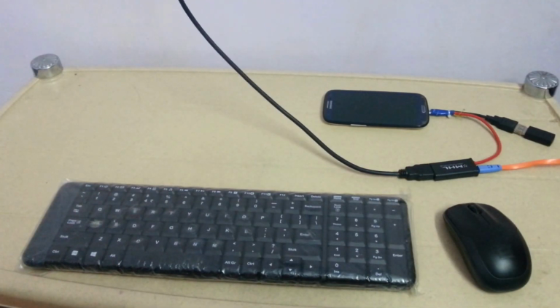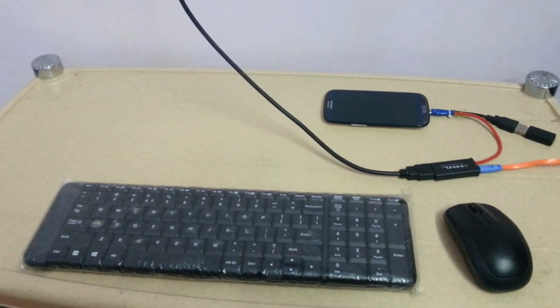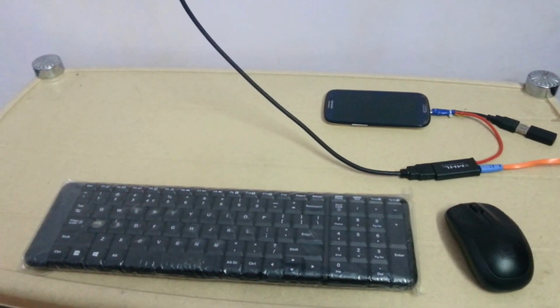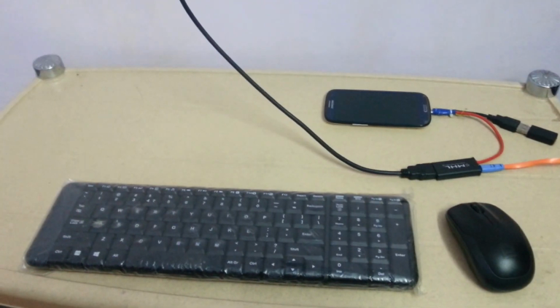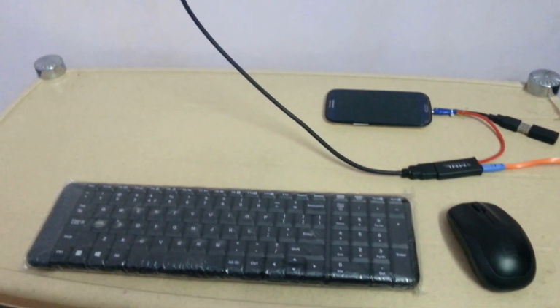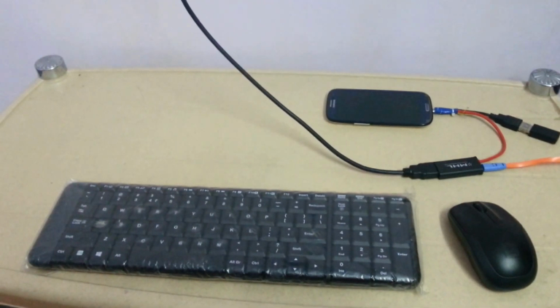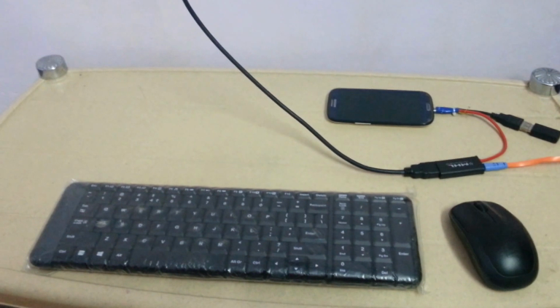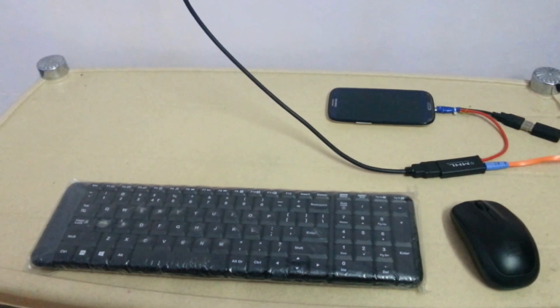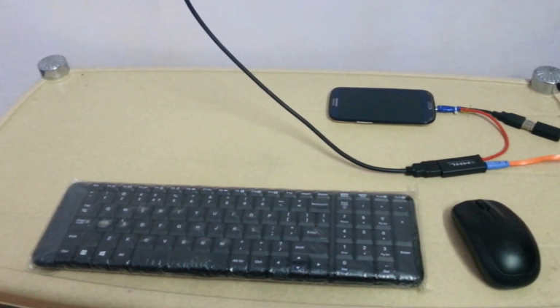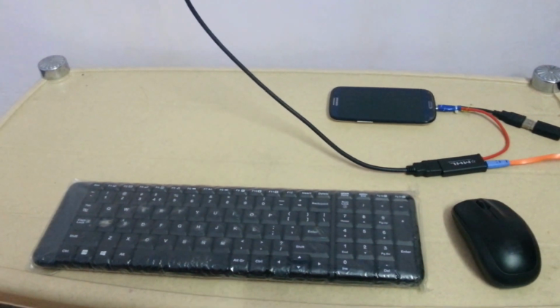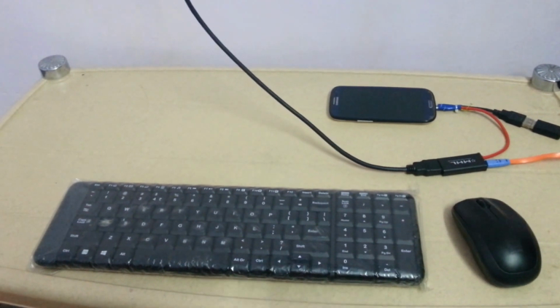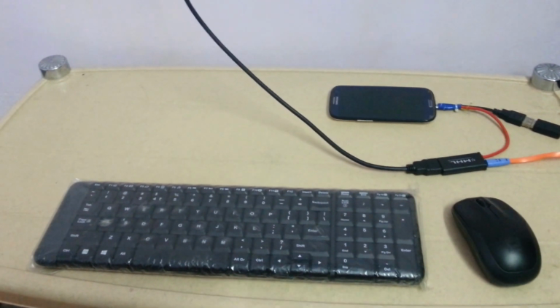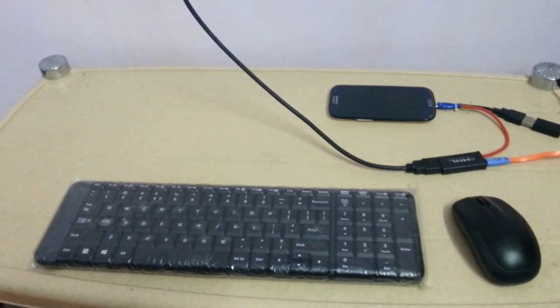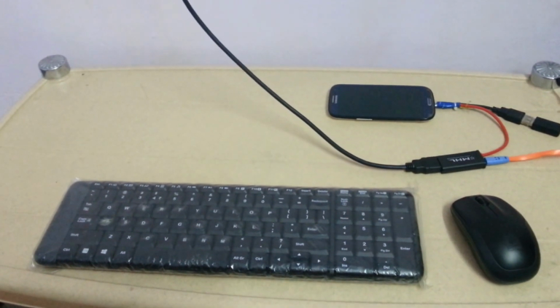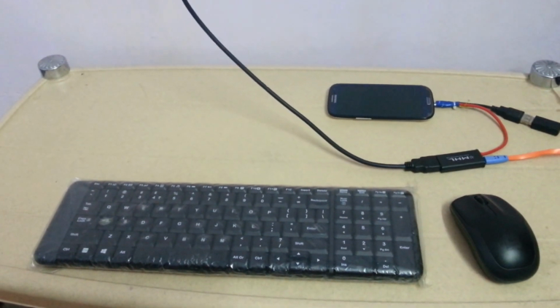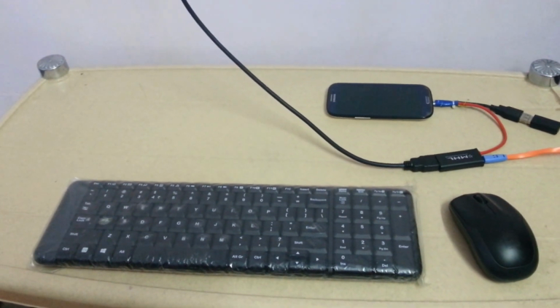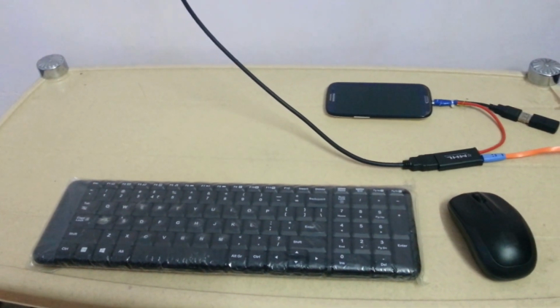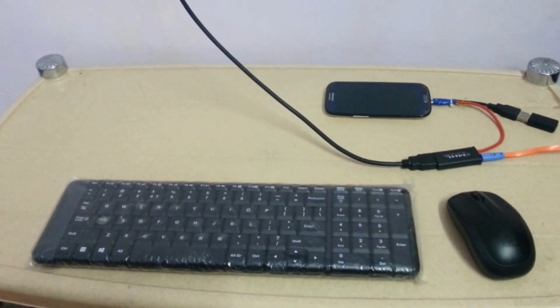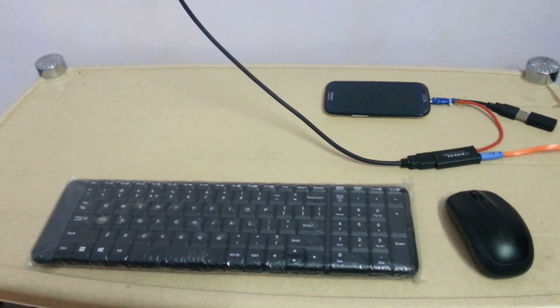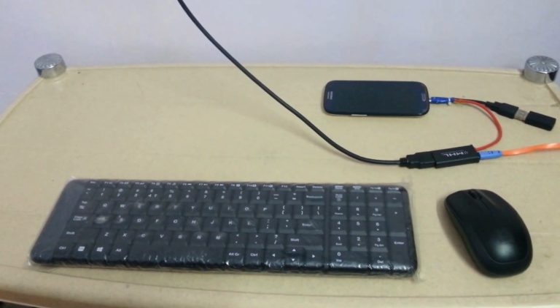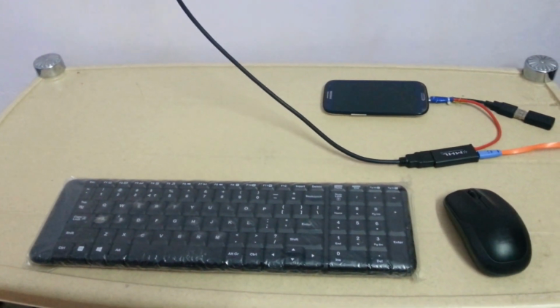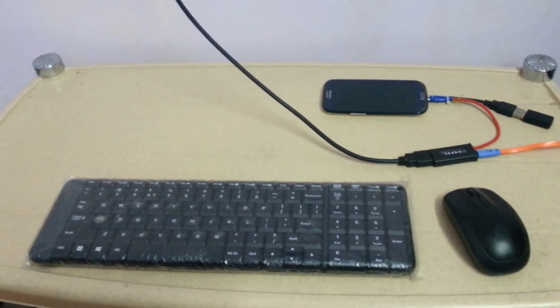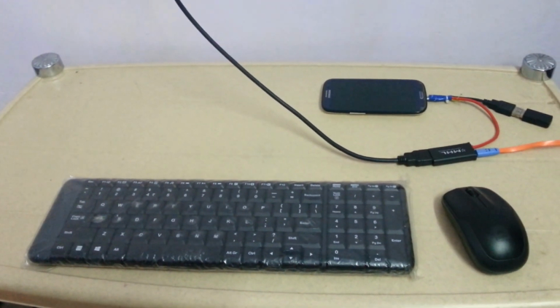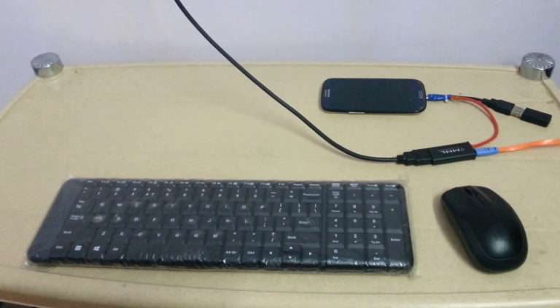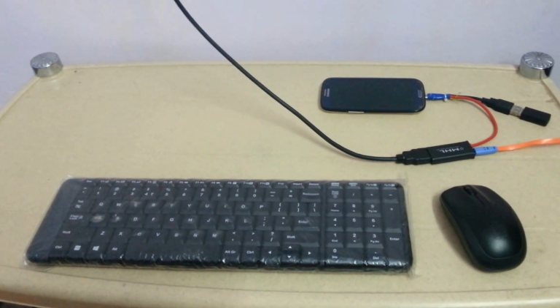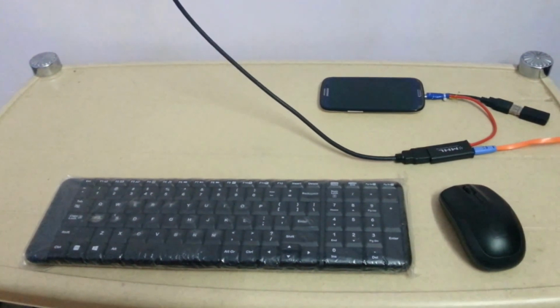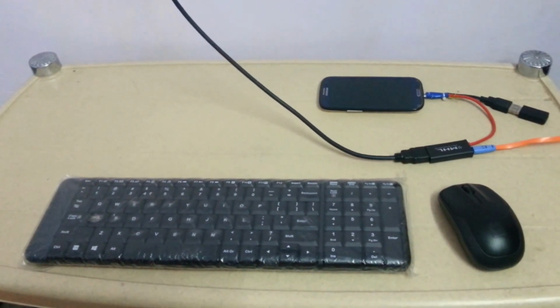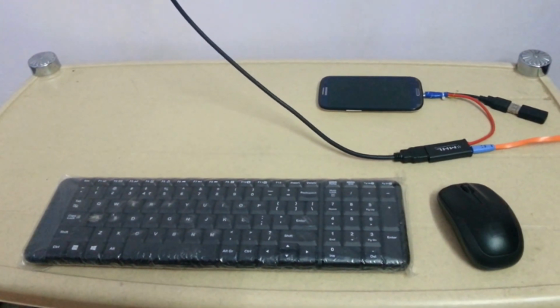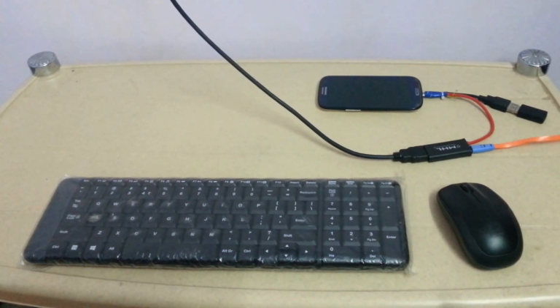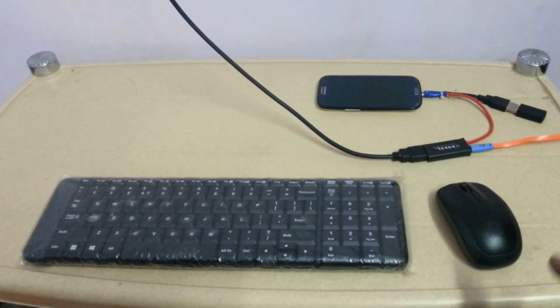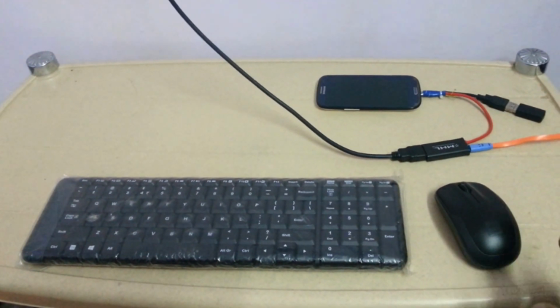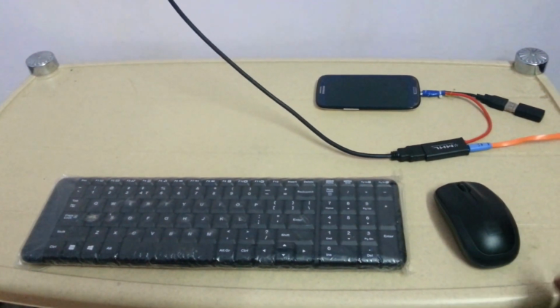We can use the keyboard also for typing because it is having a common dongle.